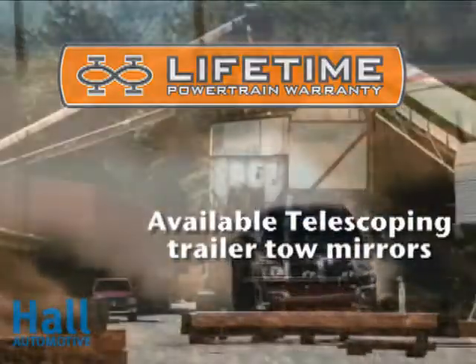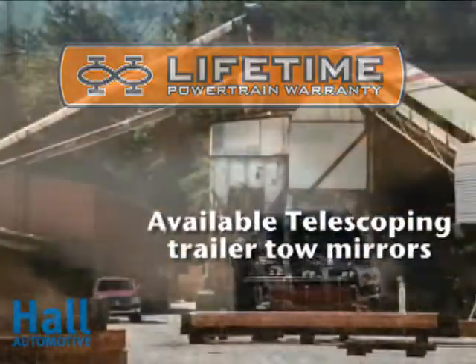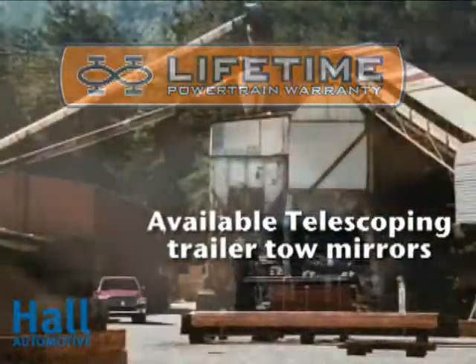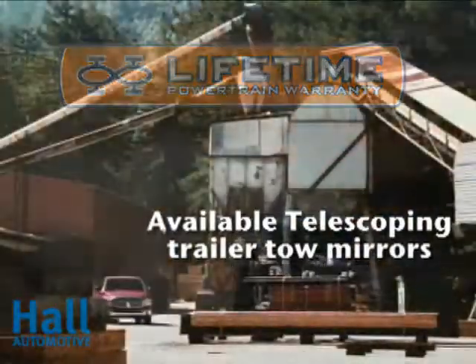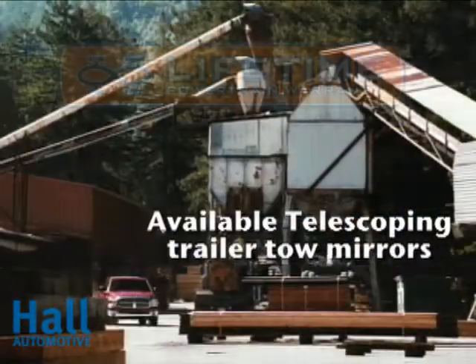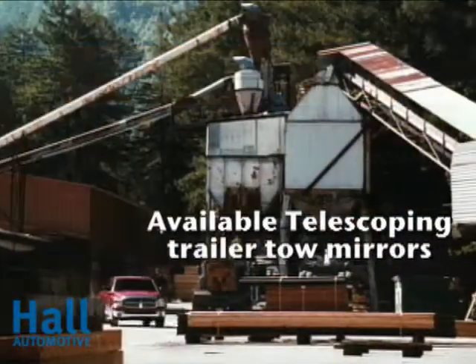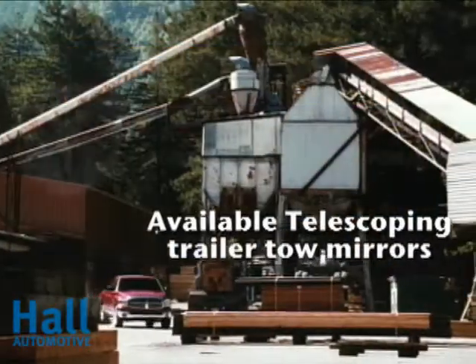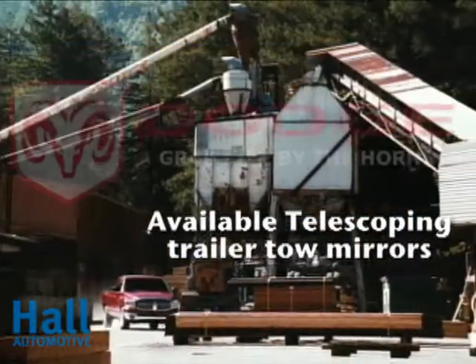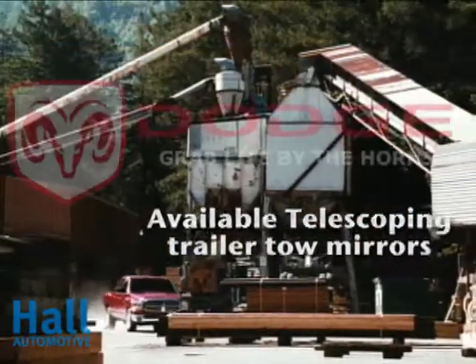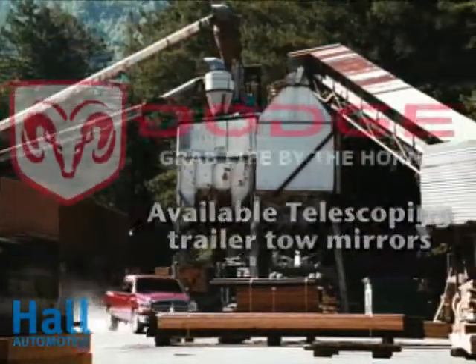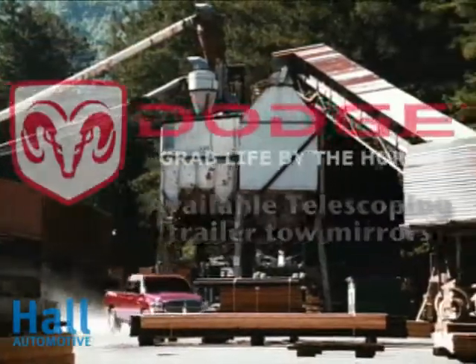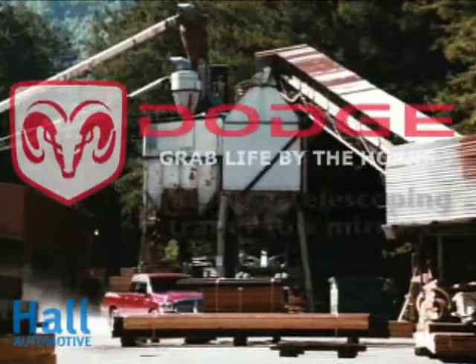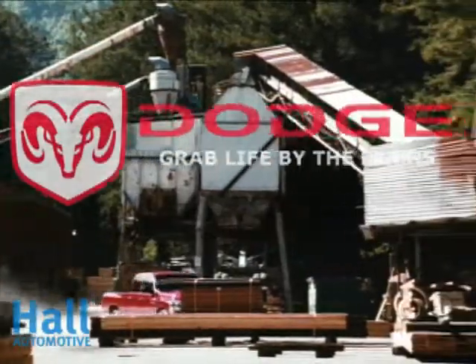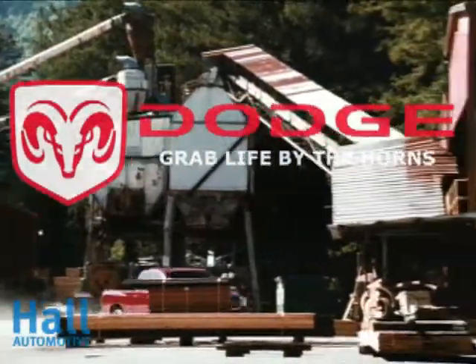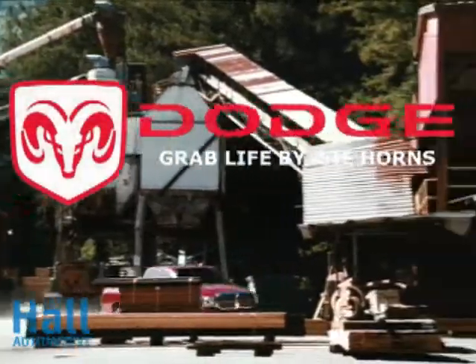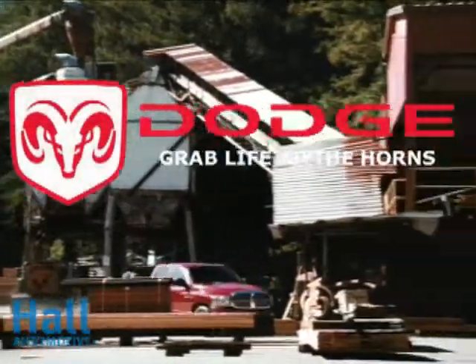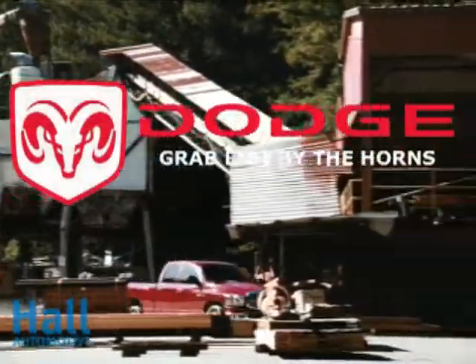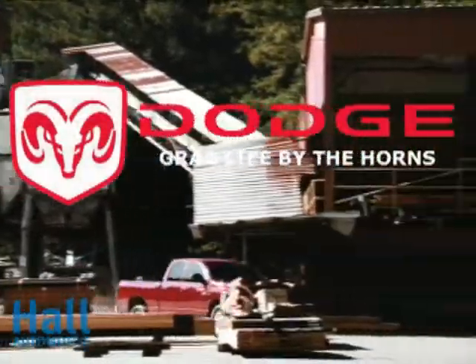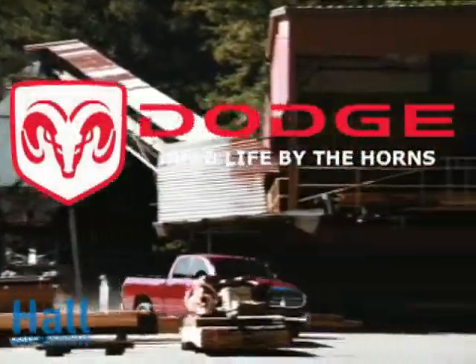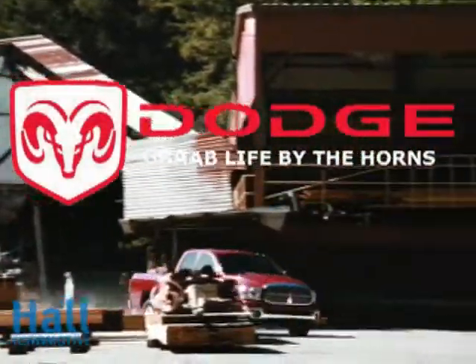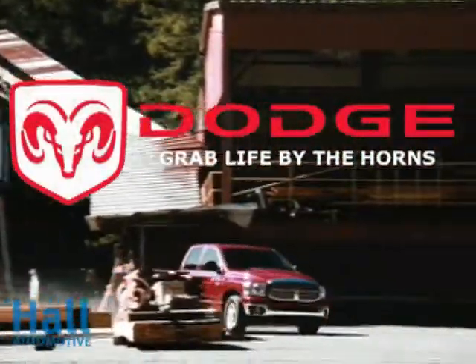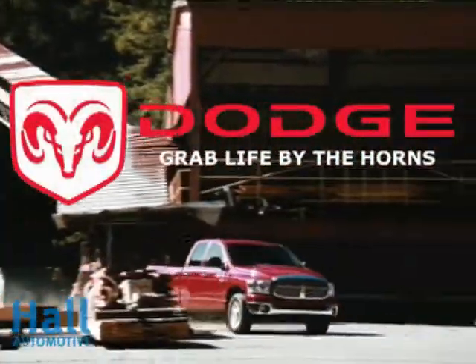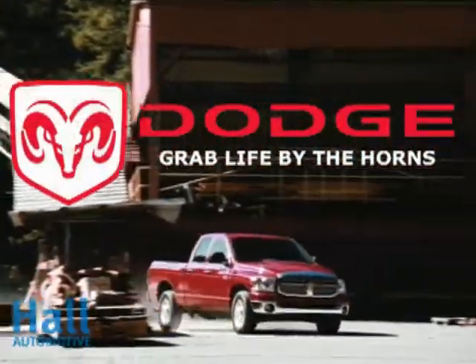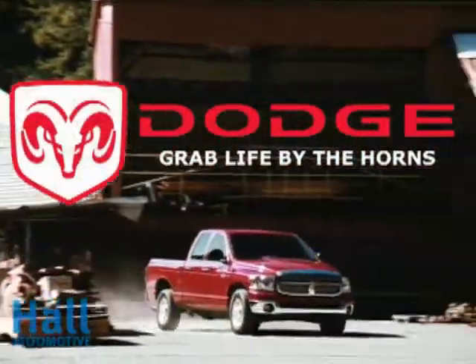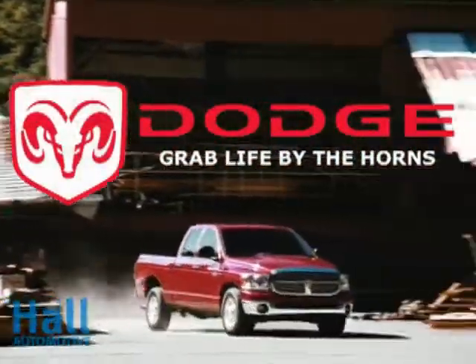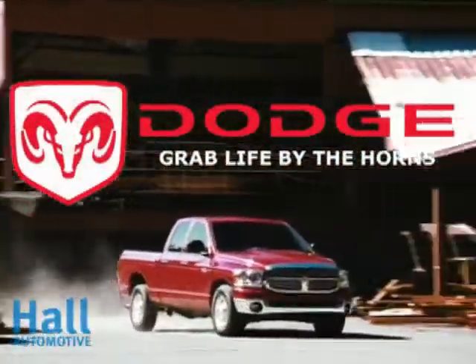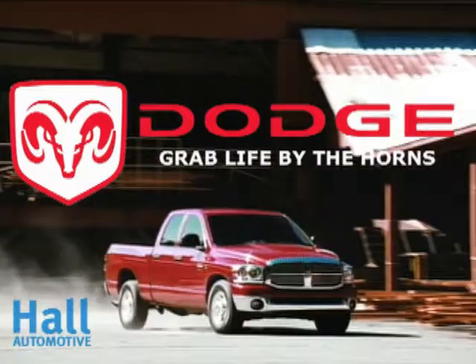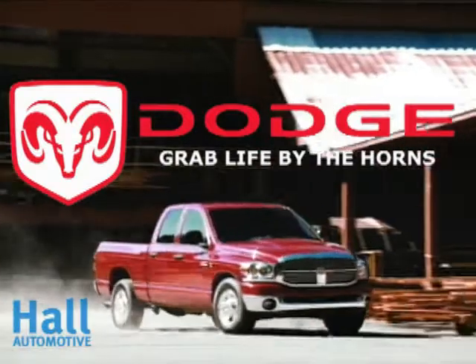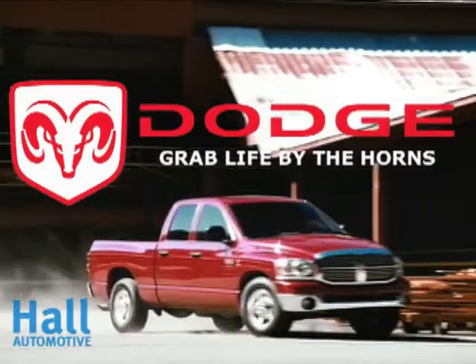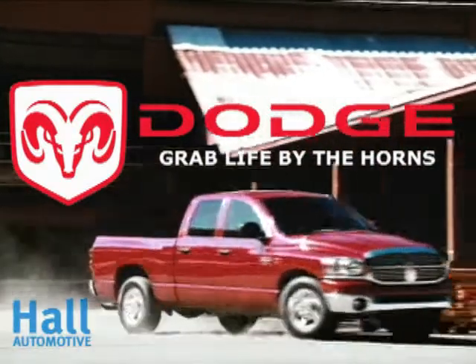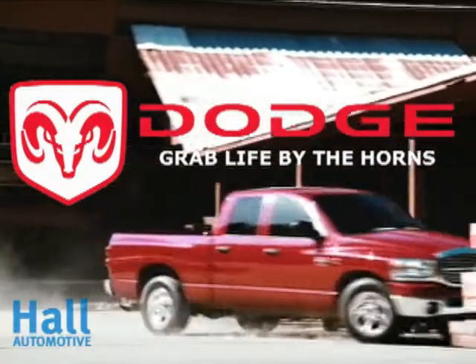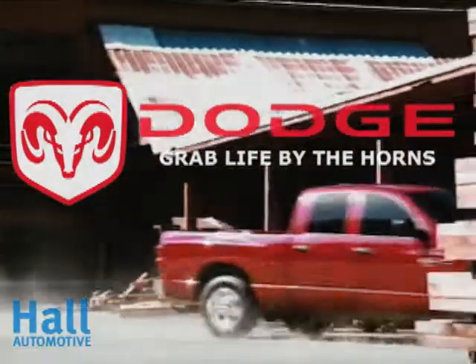The 2011 Dodge Ram 2500 and 3500 Heavy Duty. This is how the job gets done.